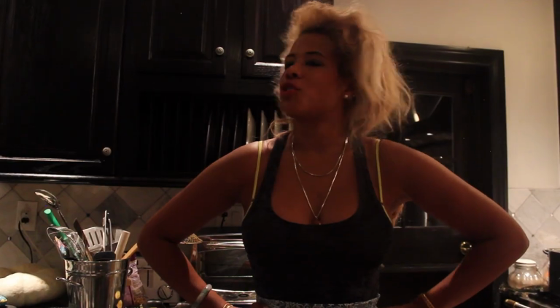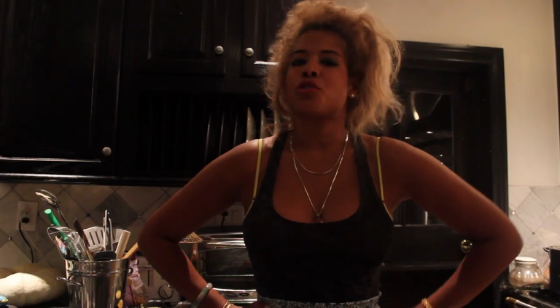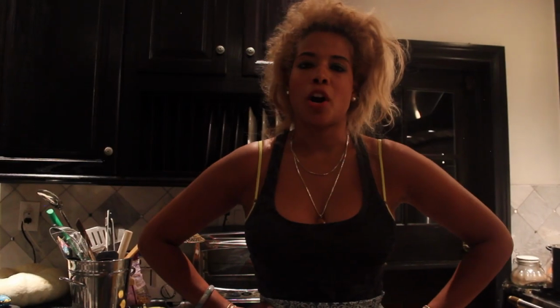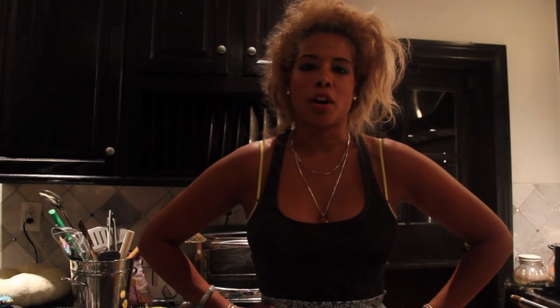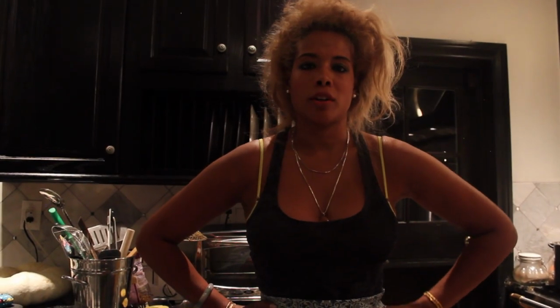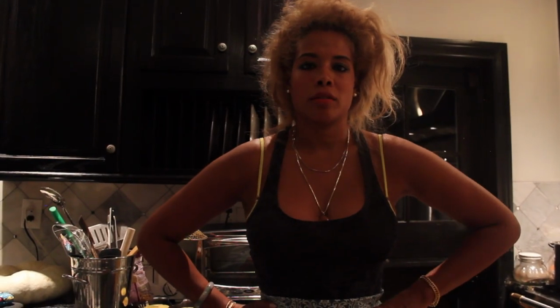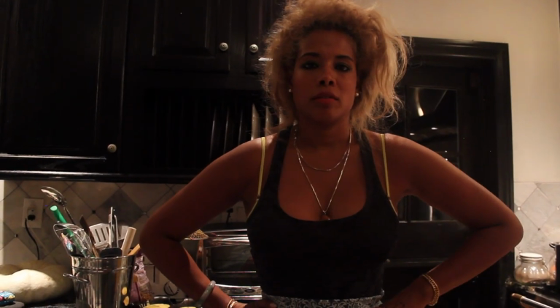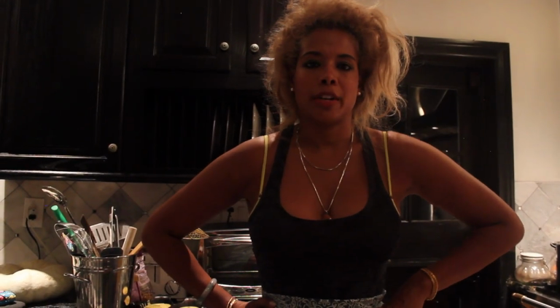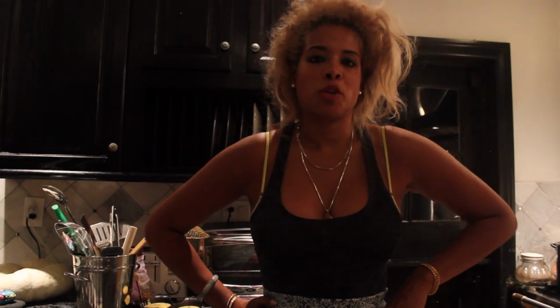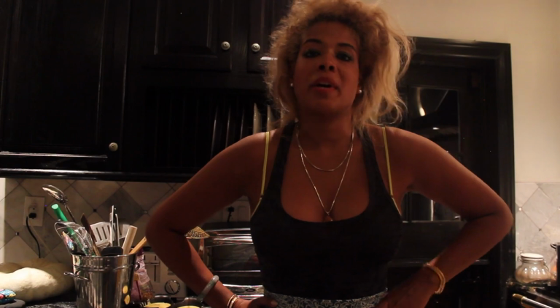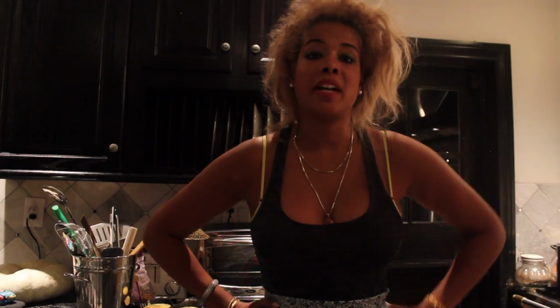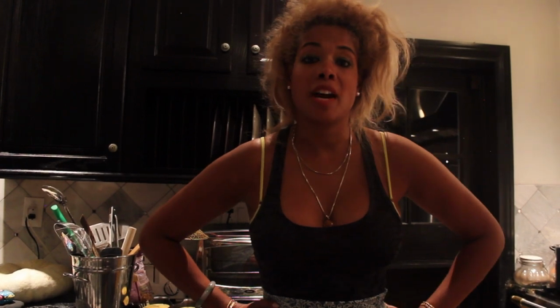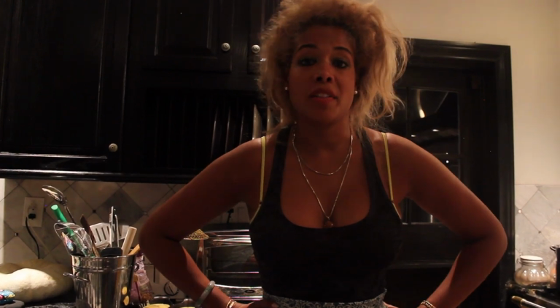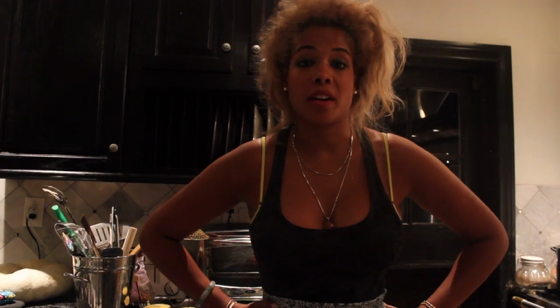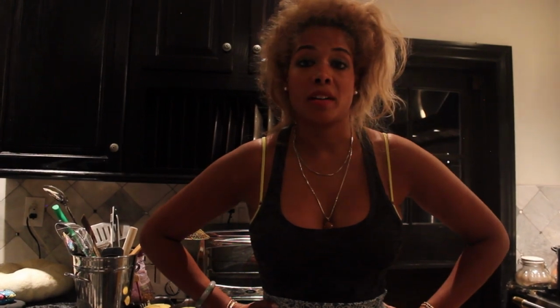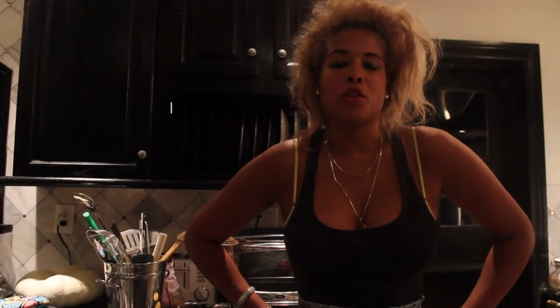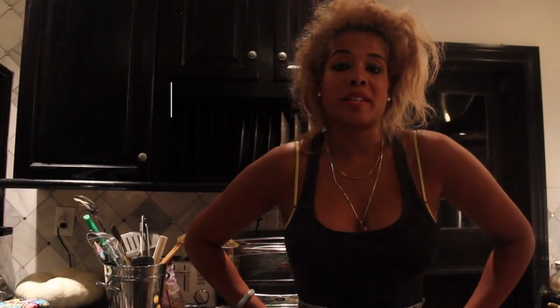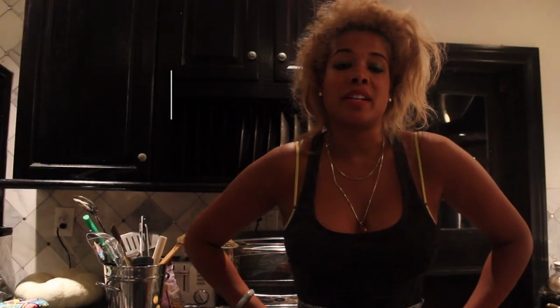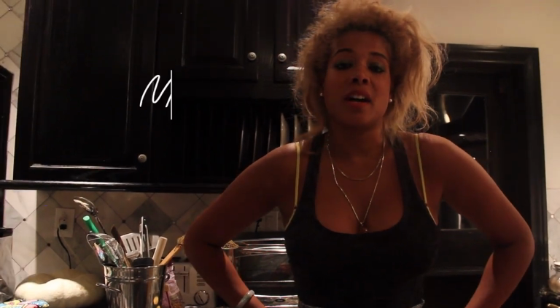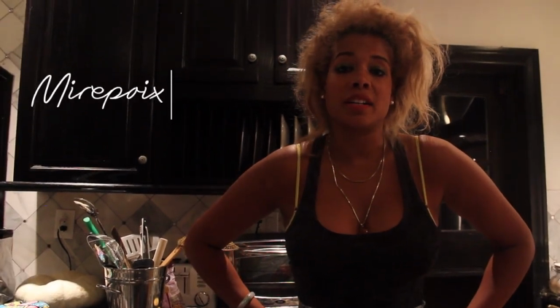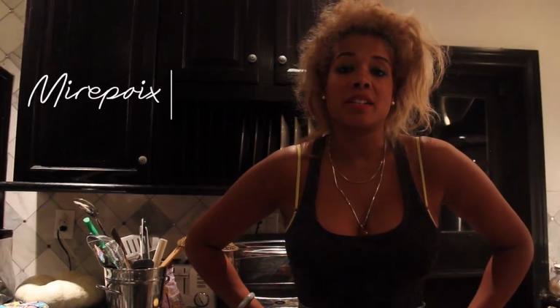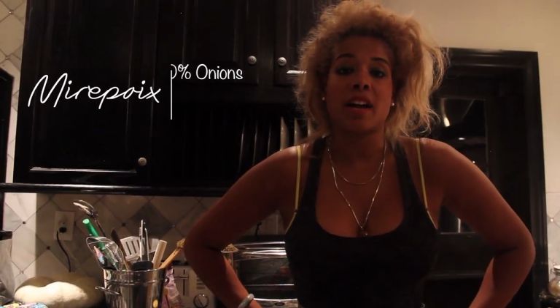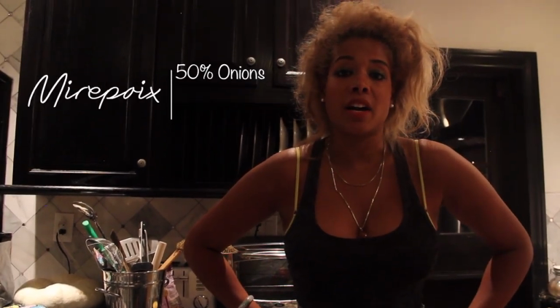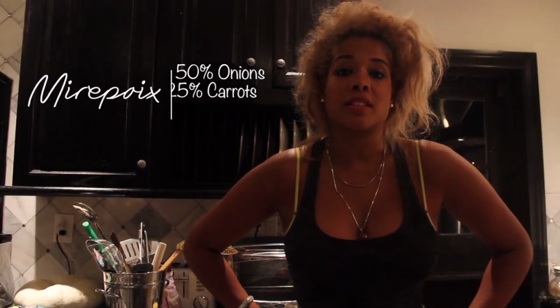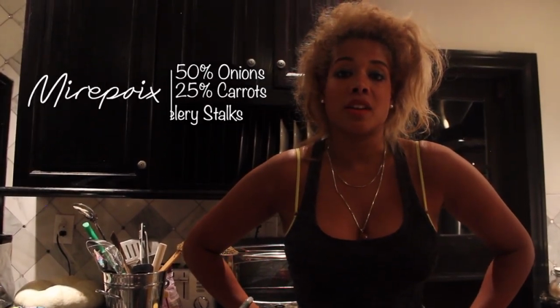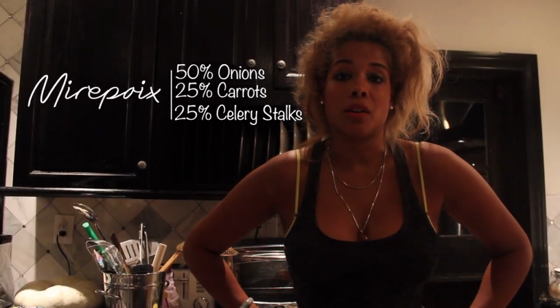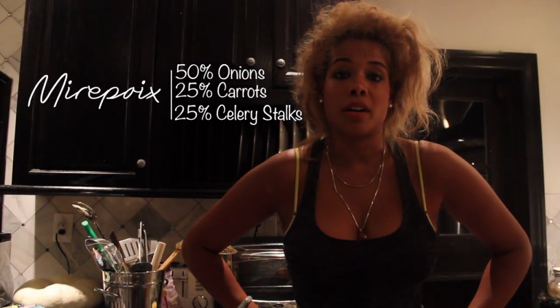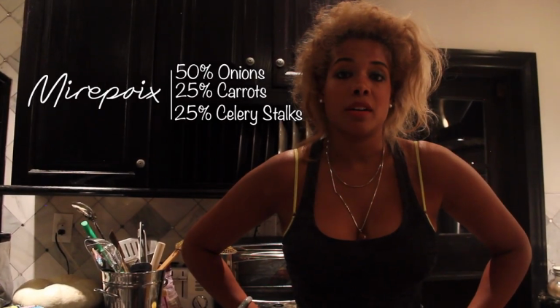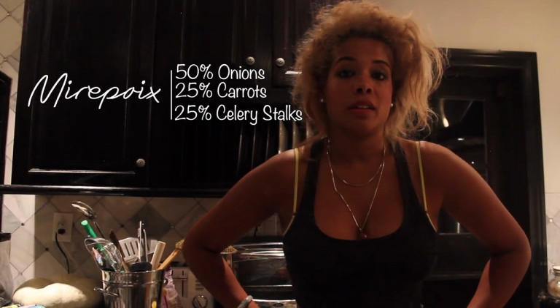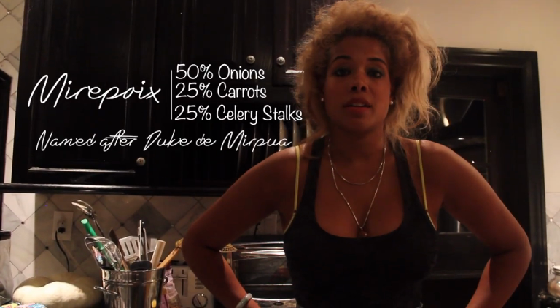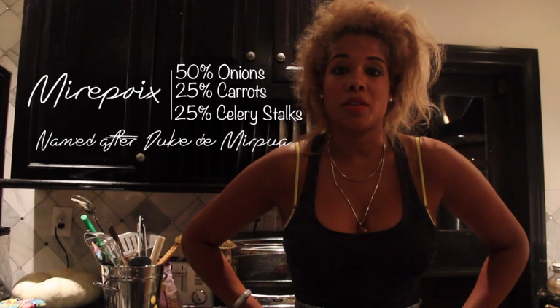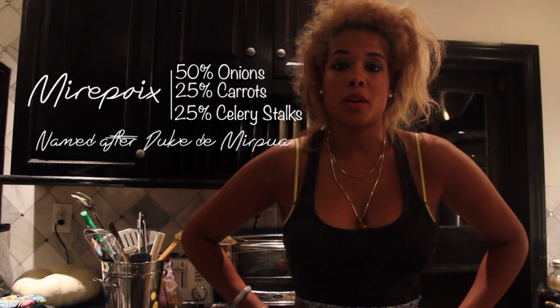It's your starter, it's your beginning to everything. So basically it's onions, carrots, and celery. It's everything.